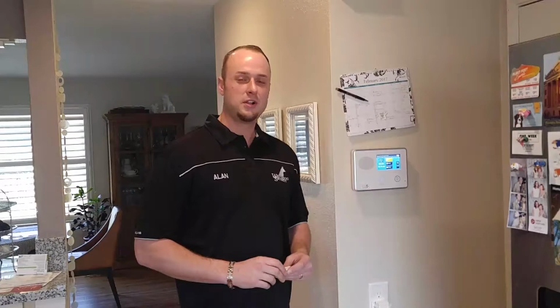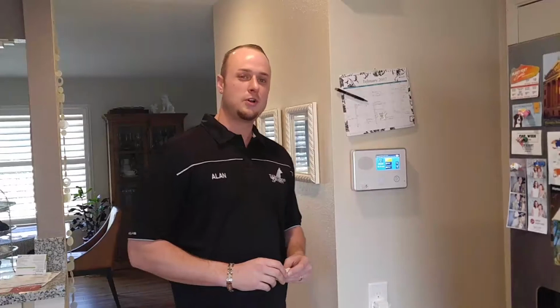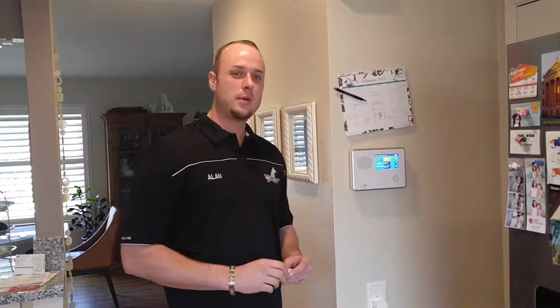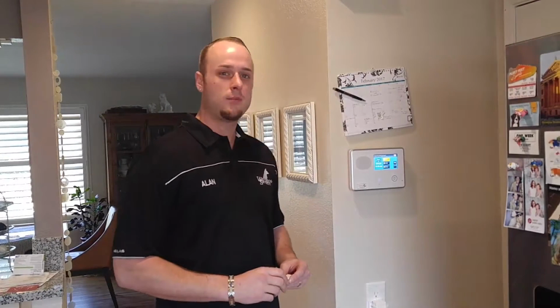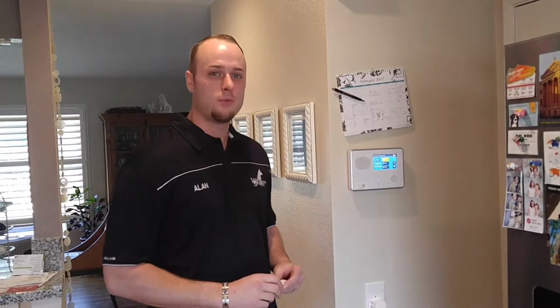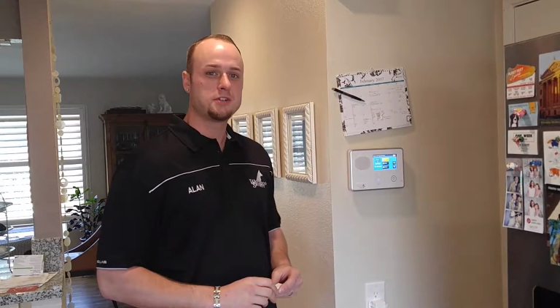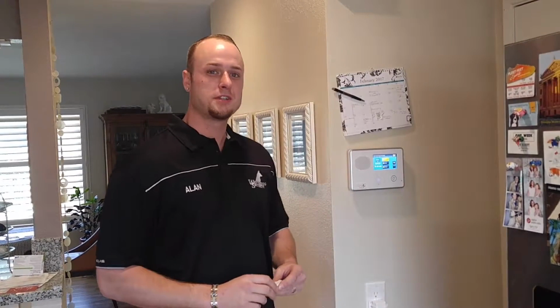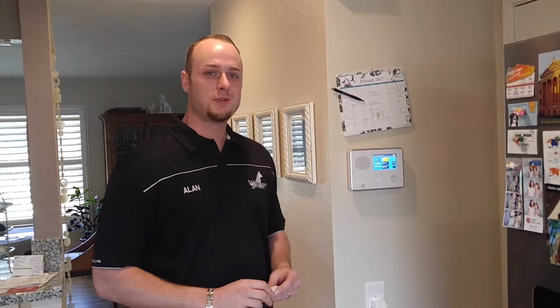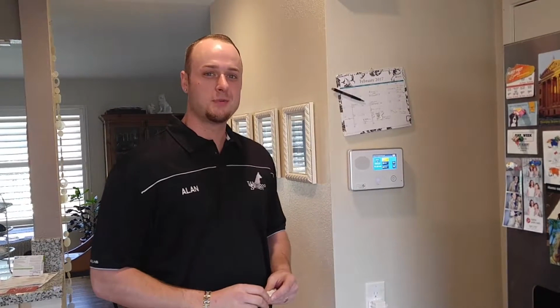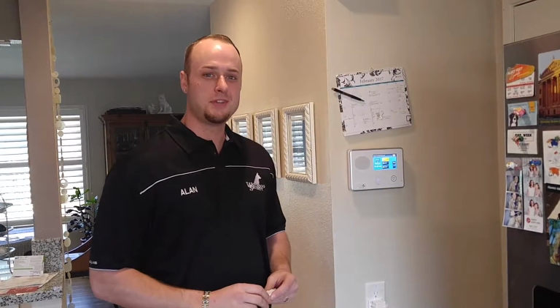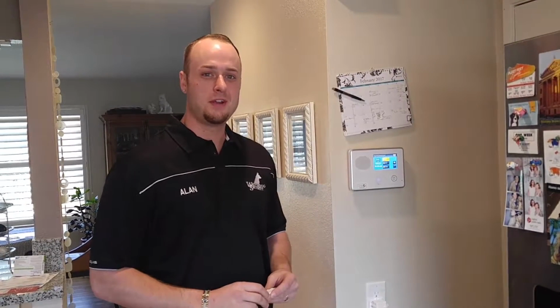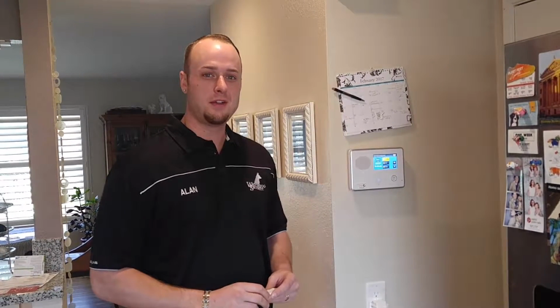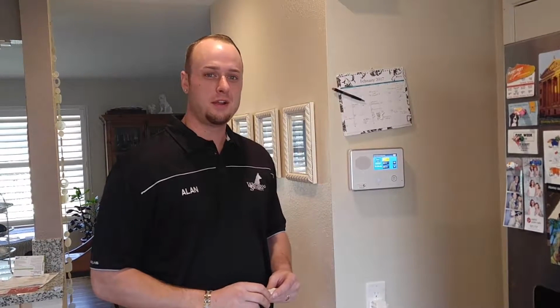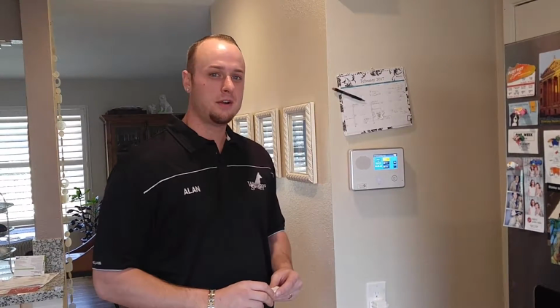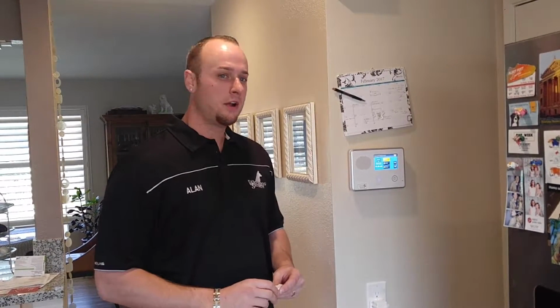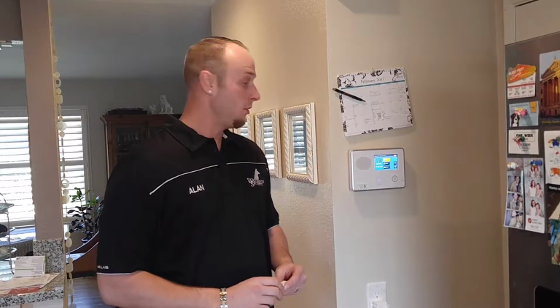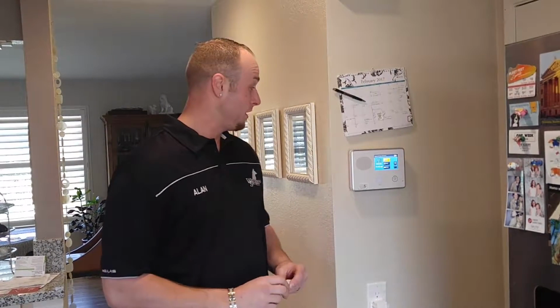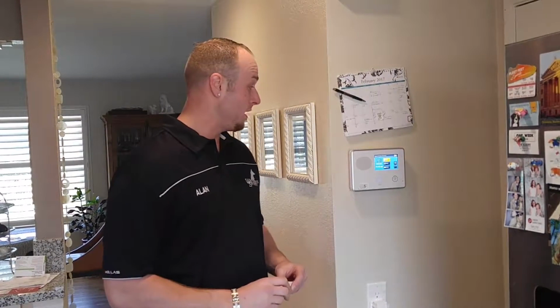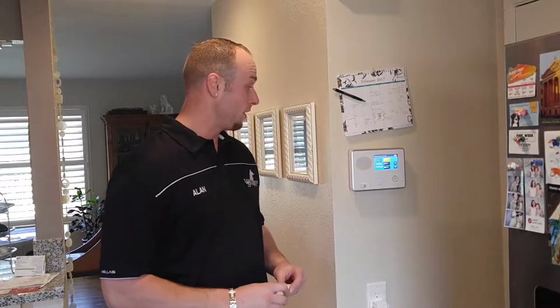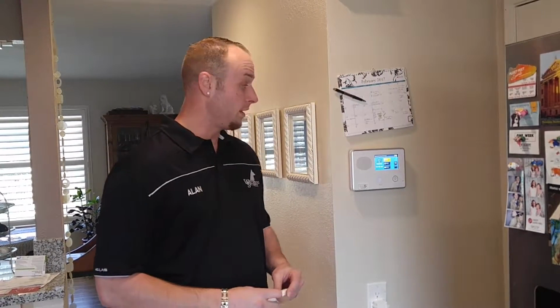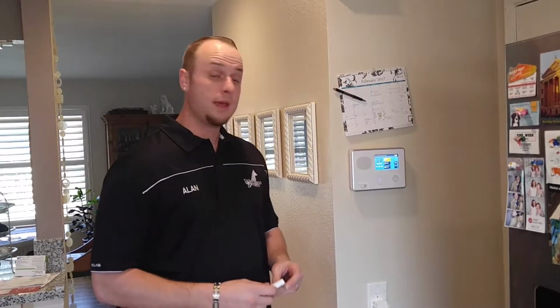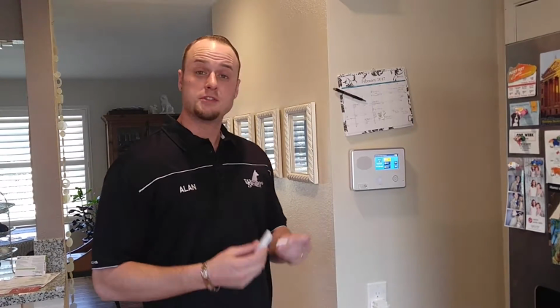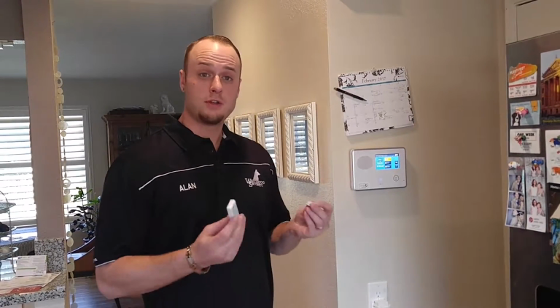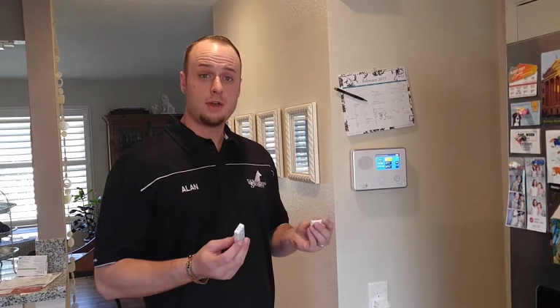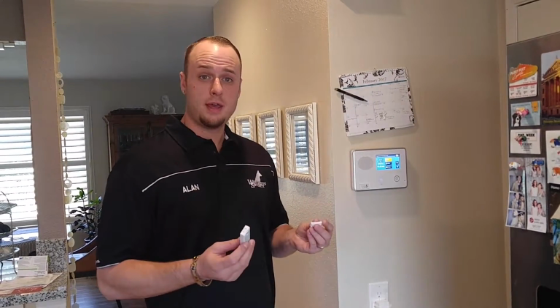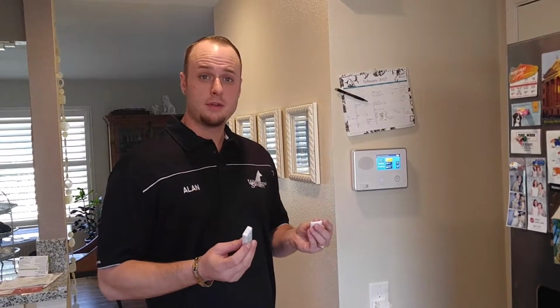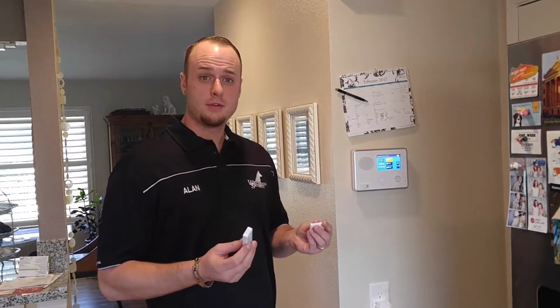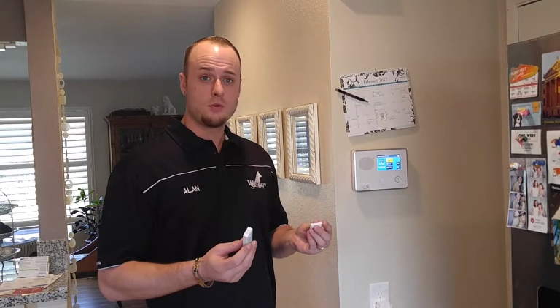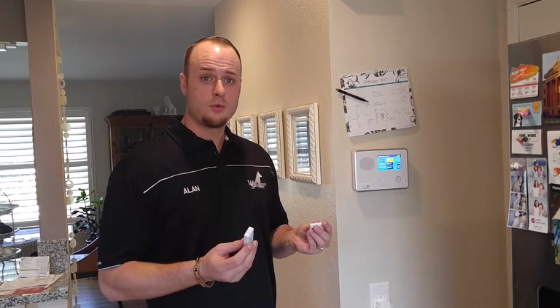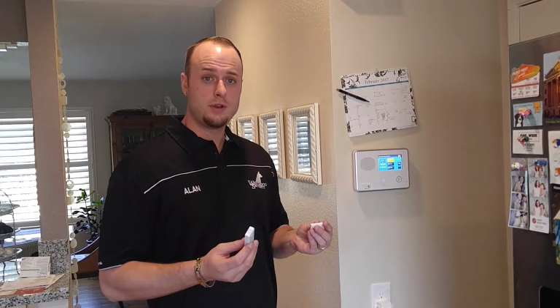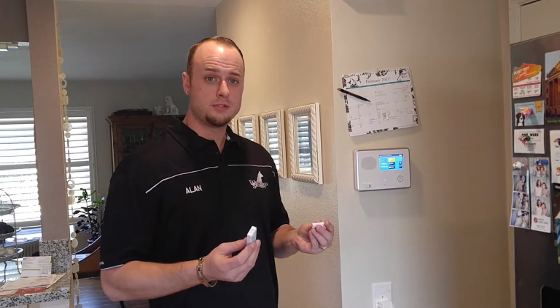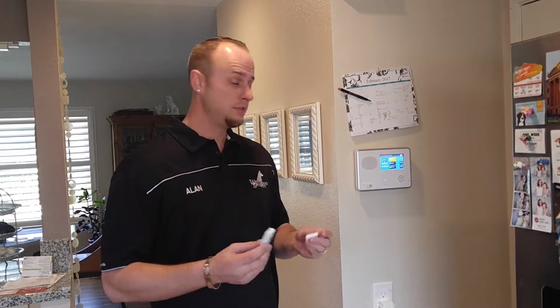I'm with Watchdog Smart Home and Security. Today we're going to install a door window sensor.